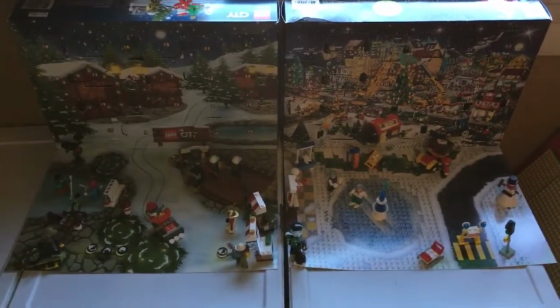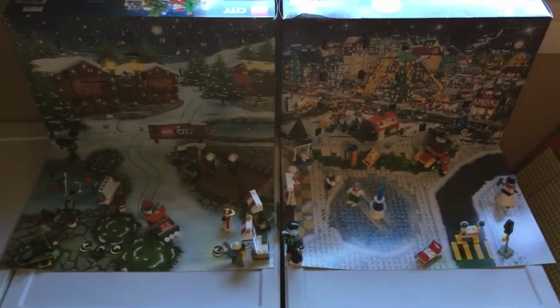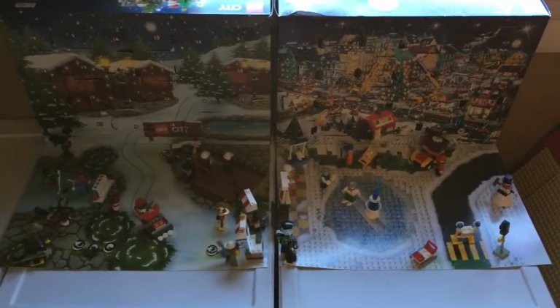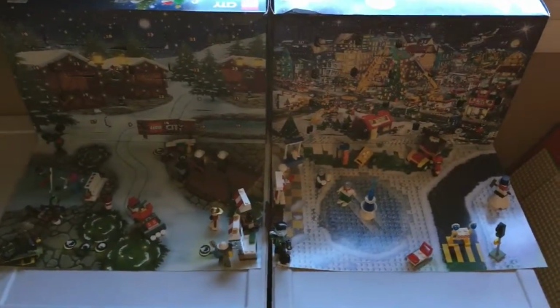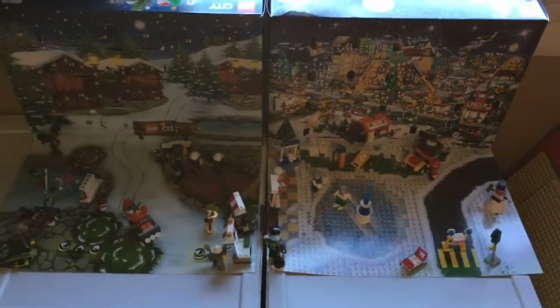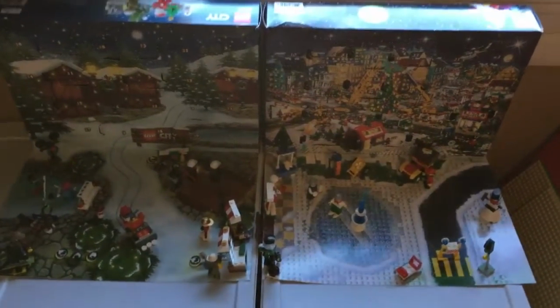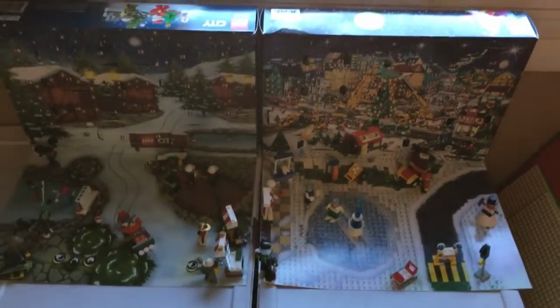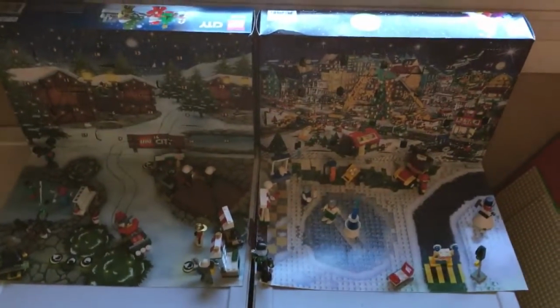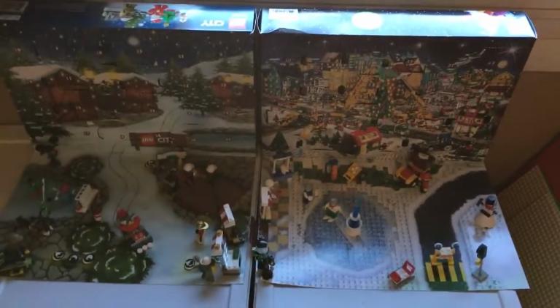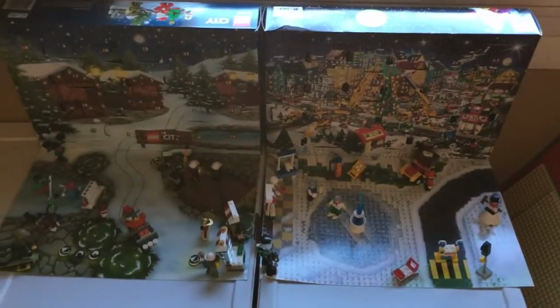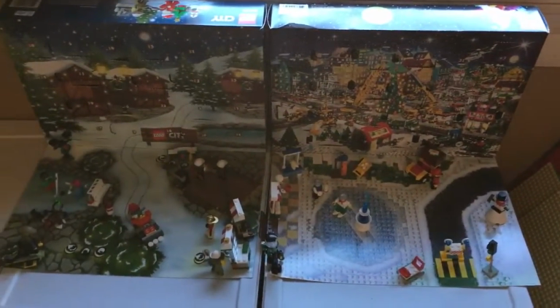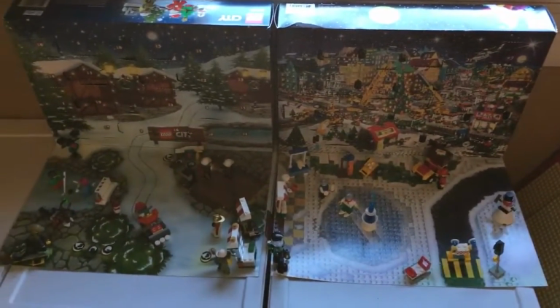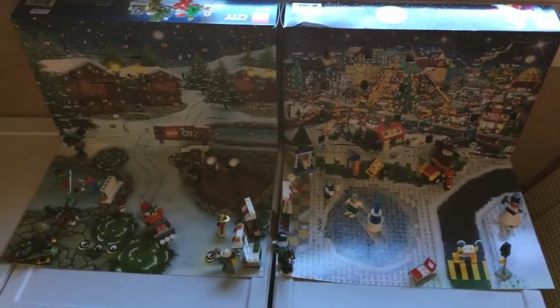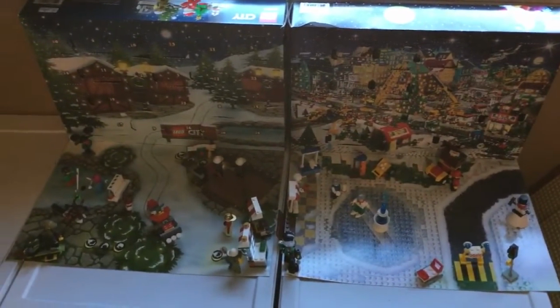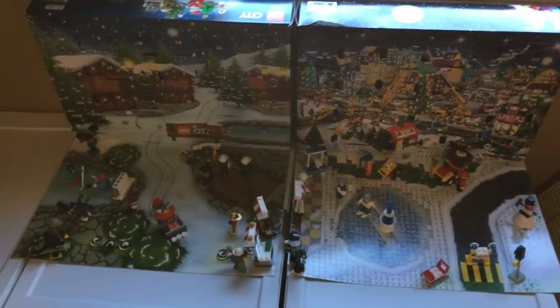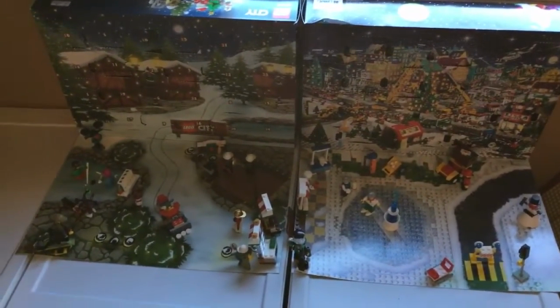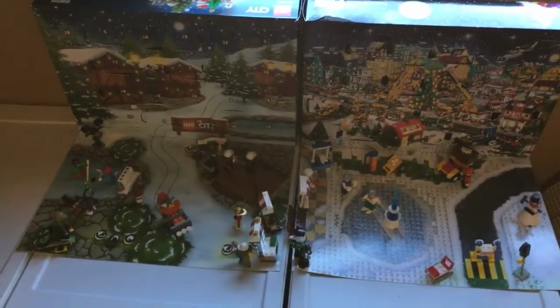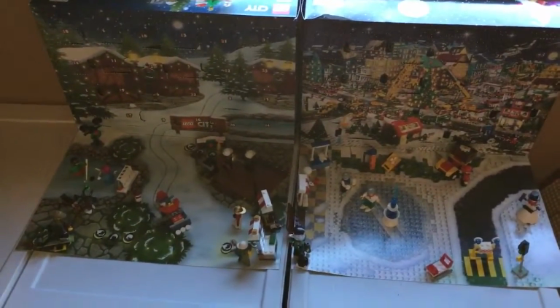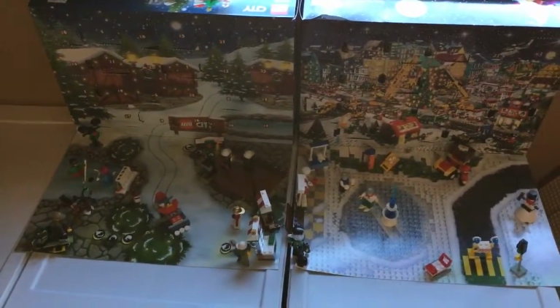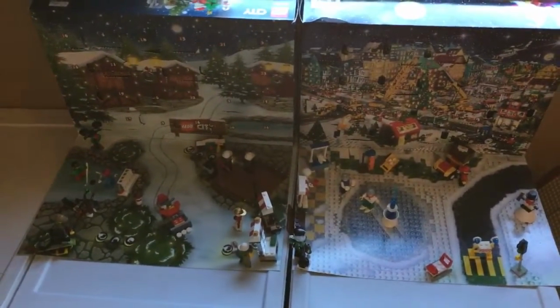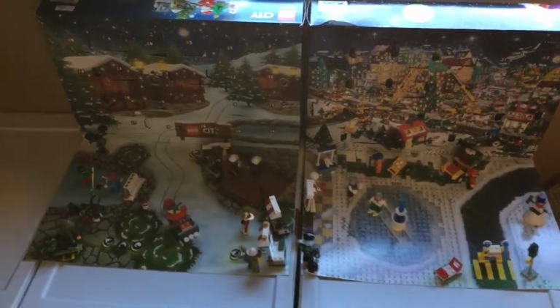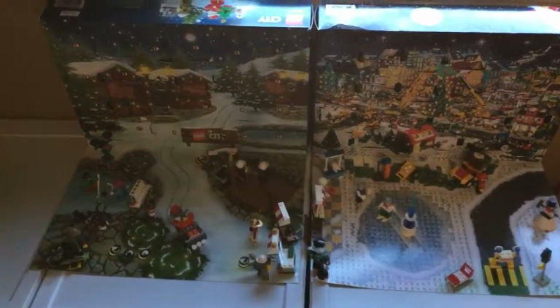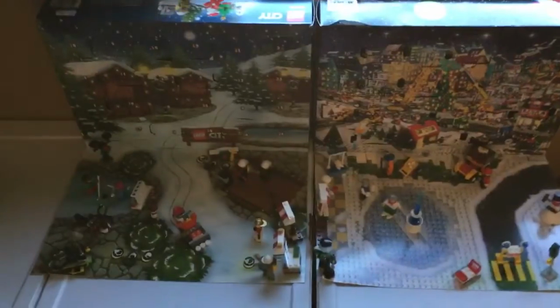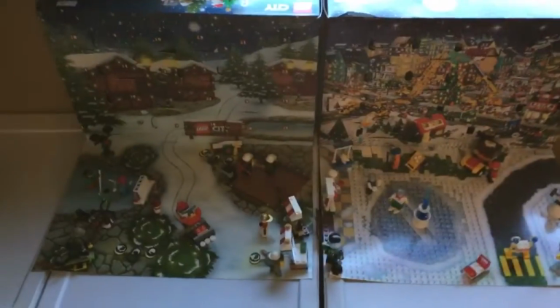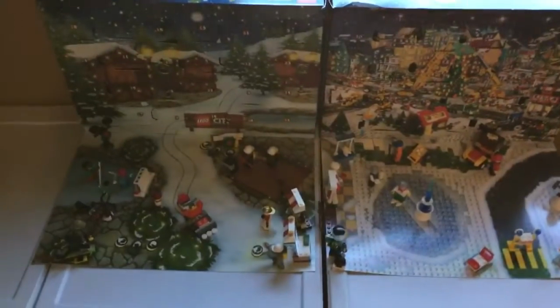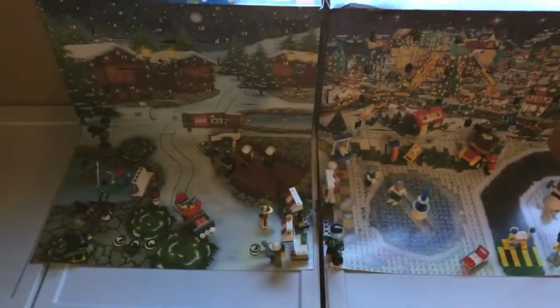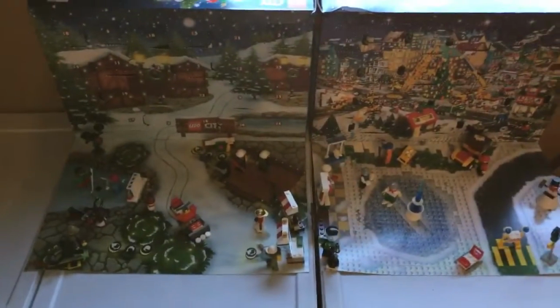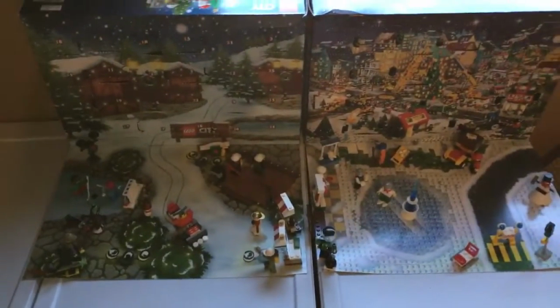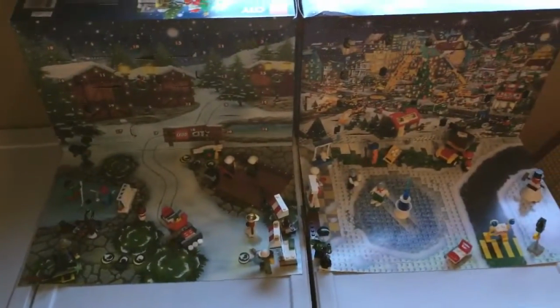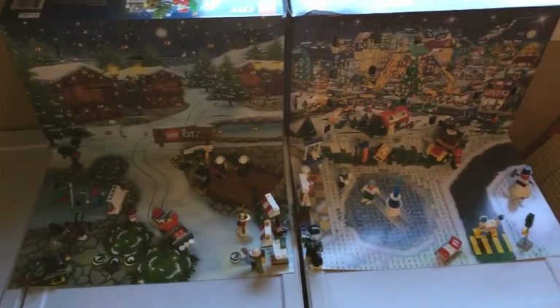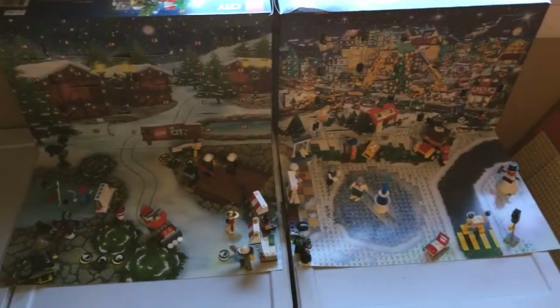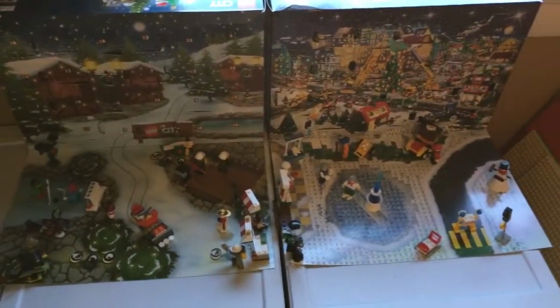Hello, people of the Internet, BoardZach here. Welcome back to day 19 of the LEGO City Advent Calendar.